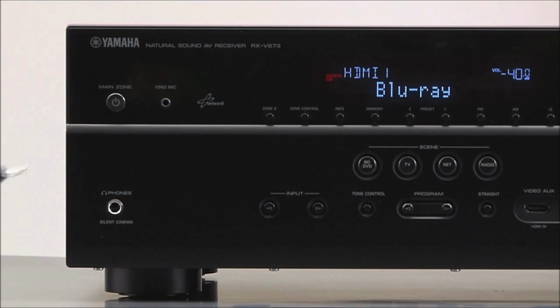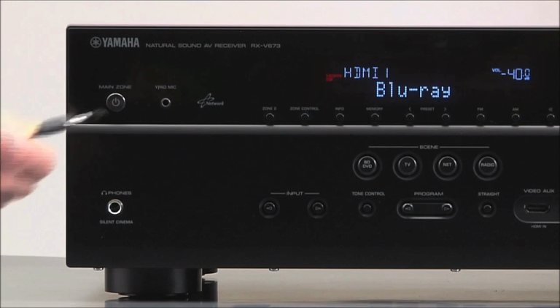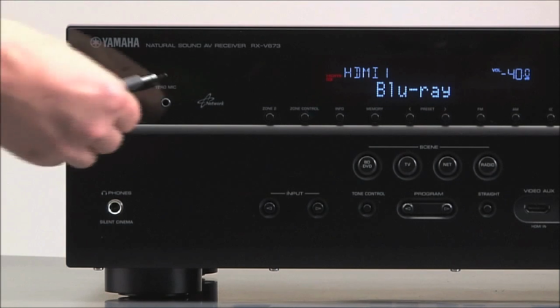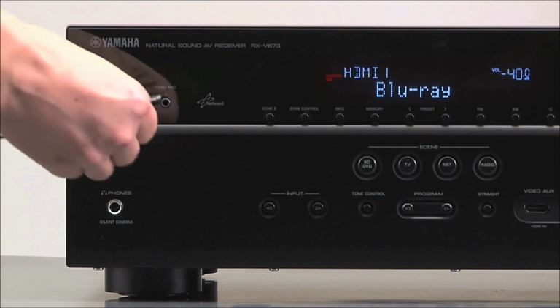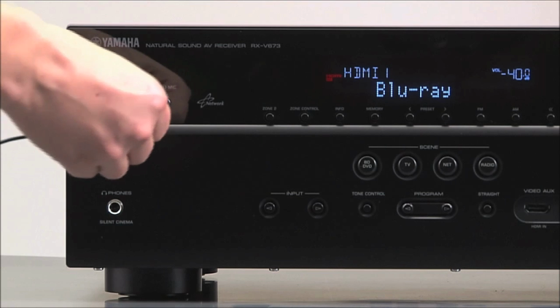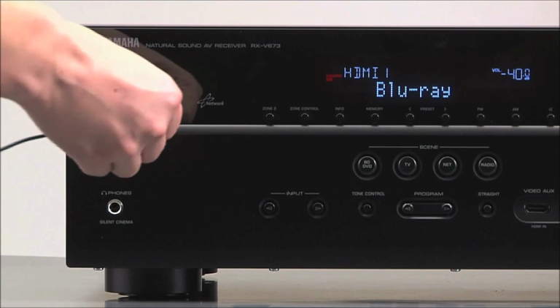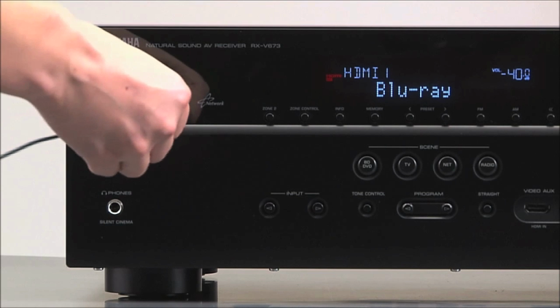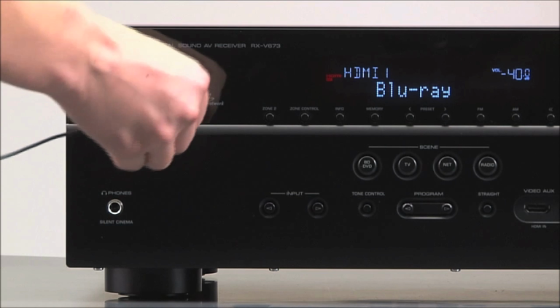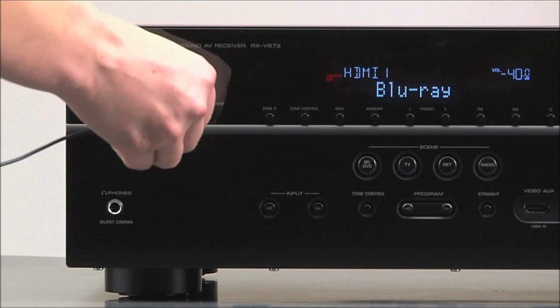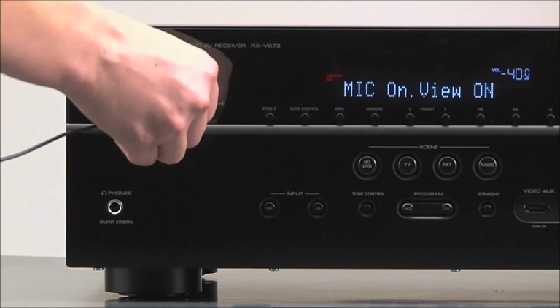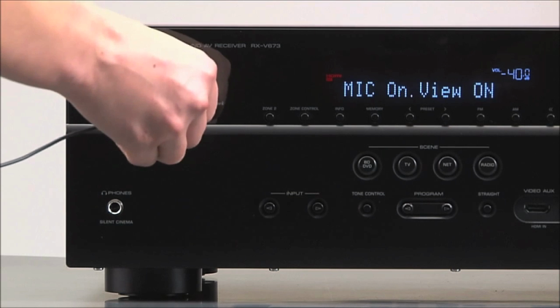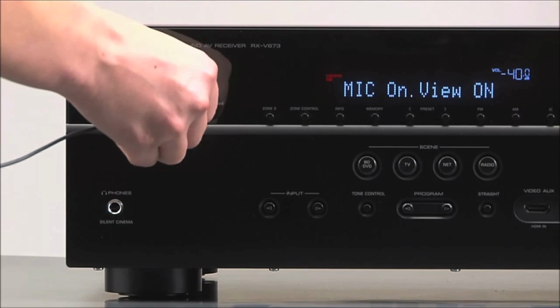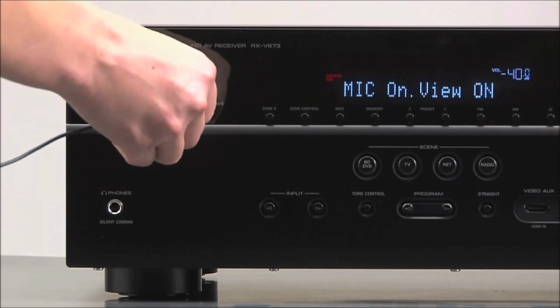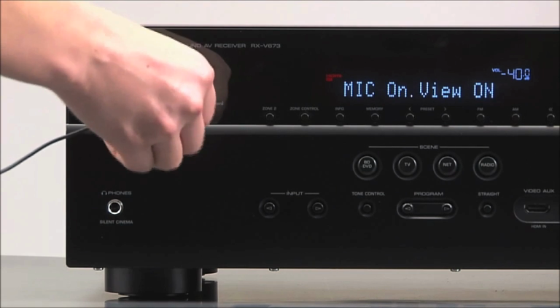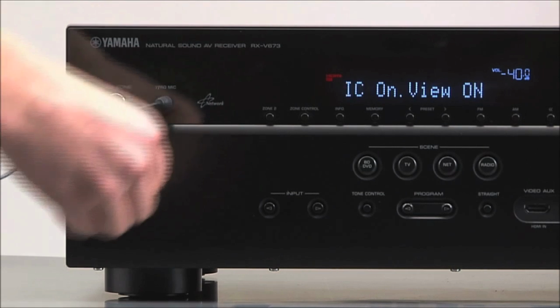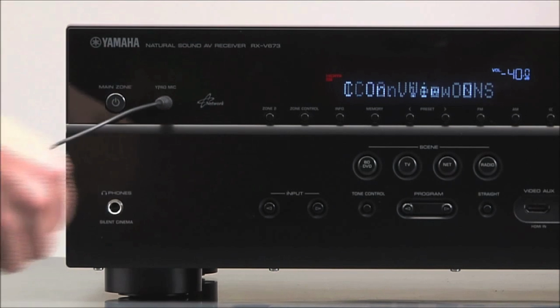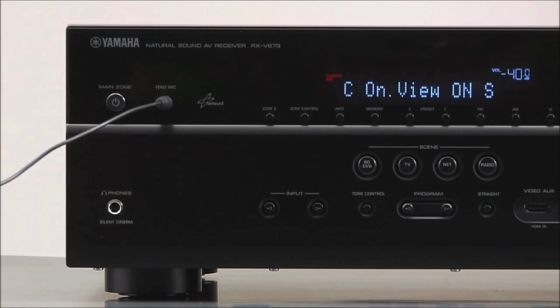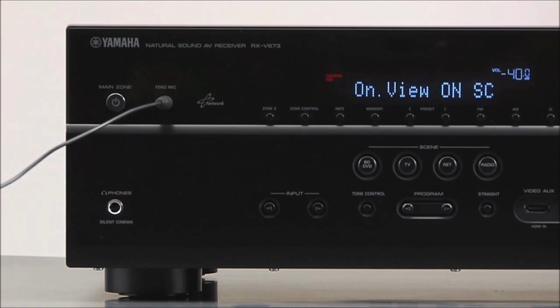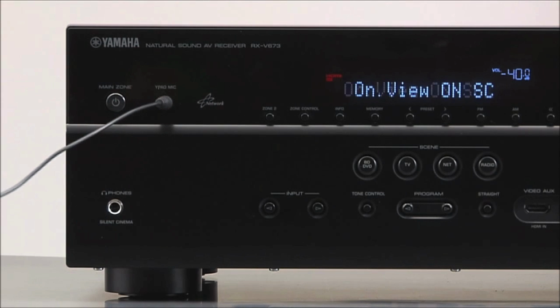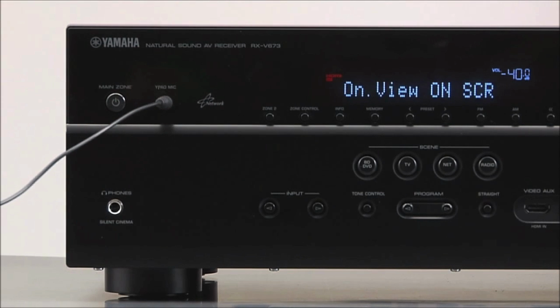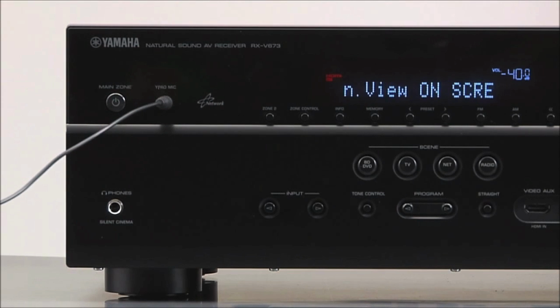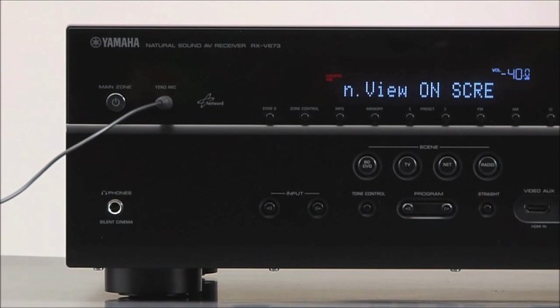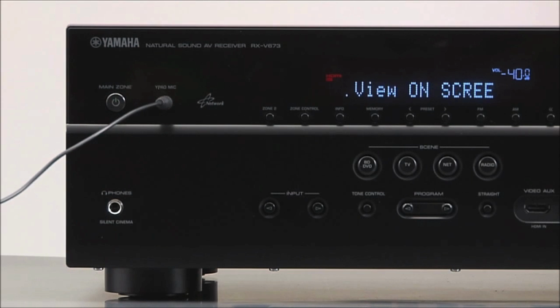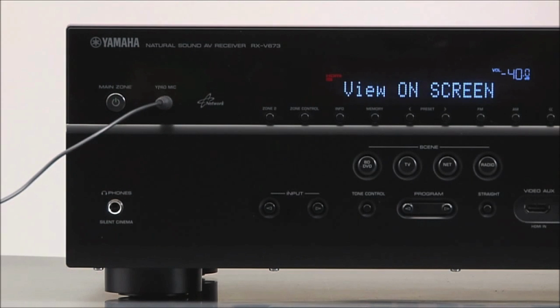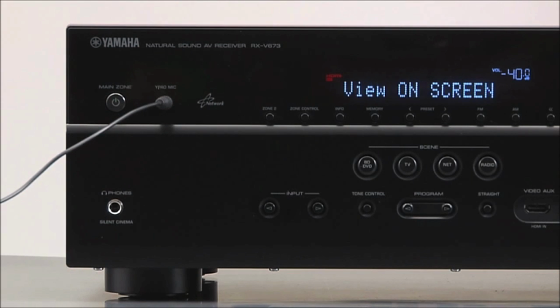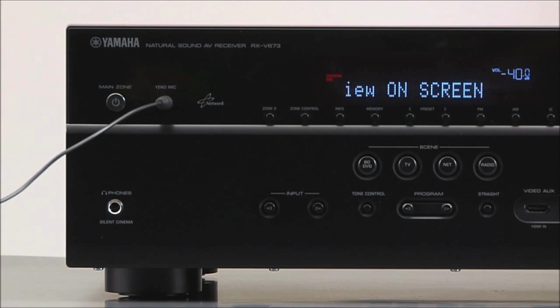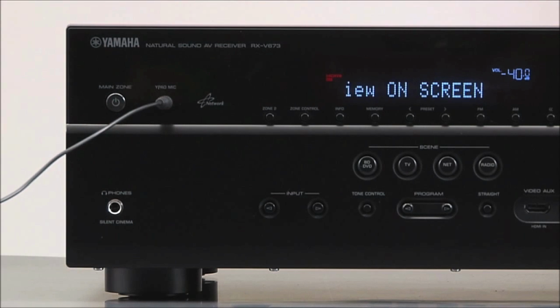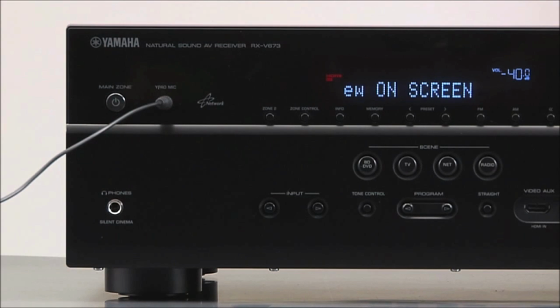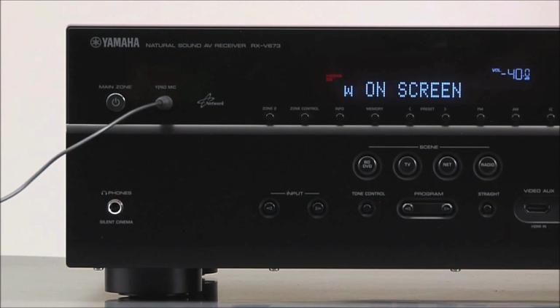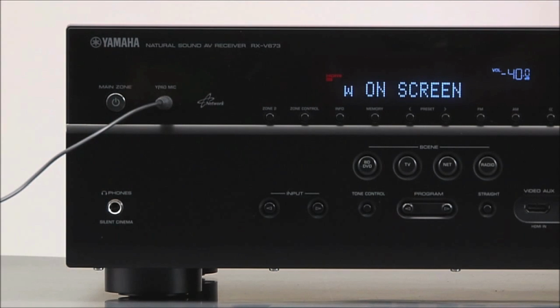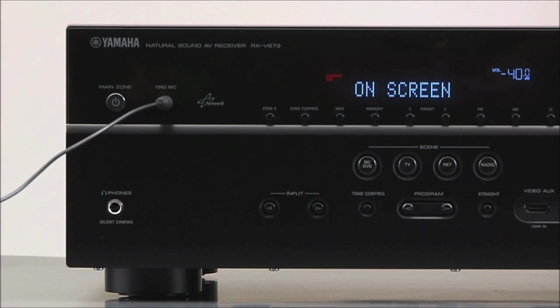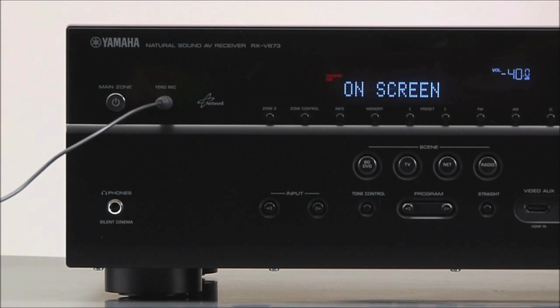Connect the microphone to the YPAO jack on the front panel of your receiver and press enter to start.